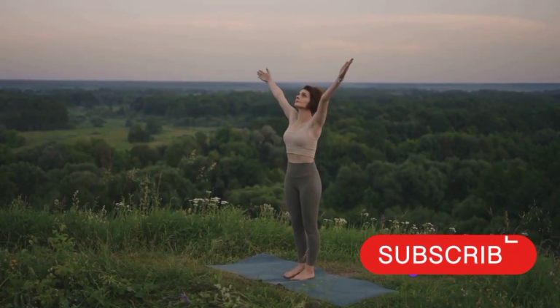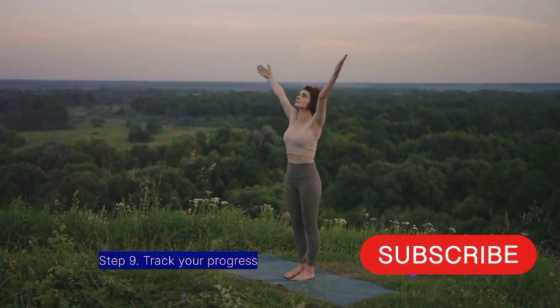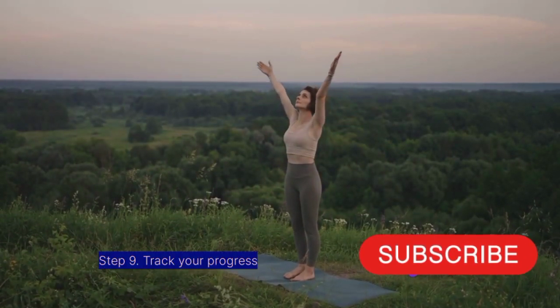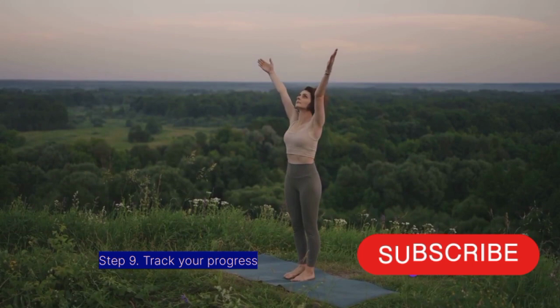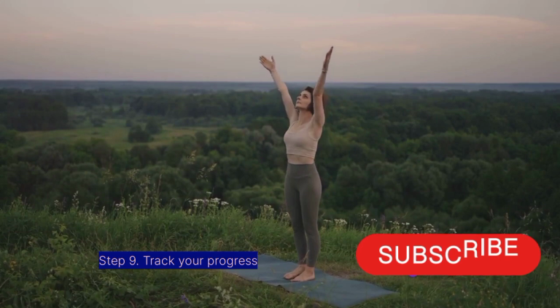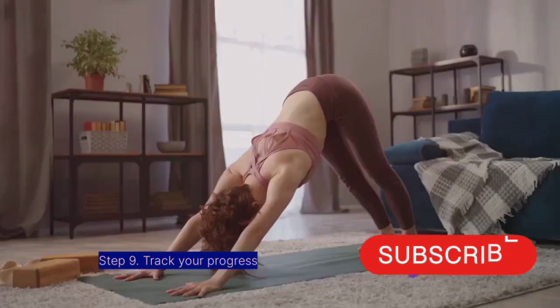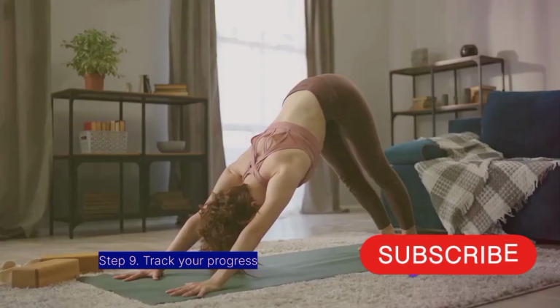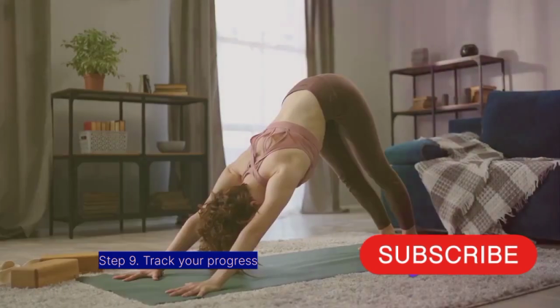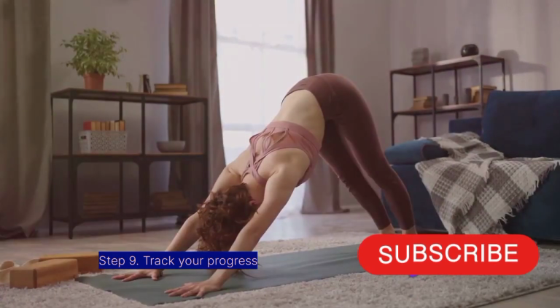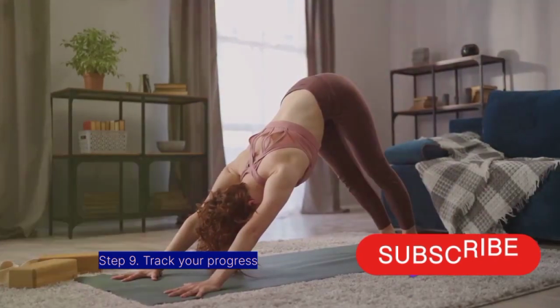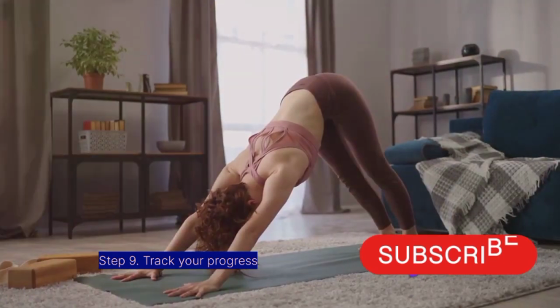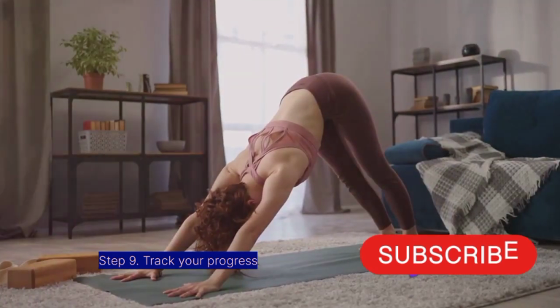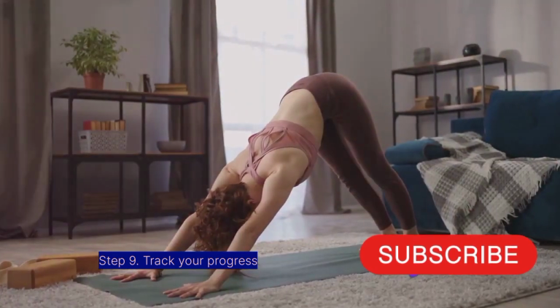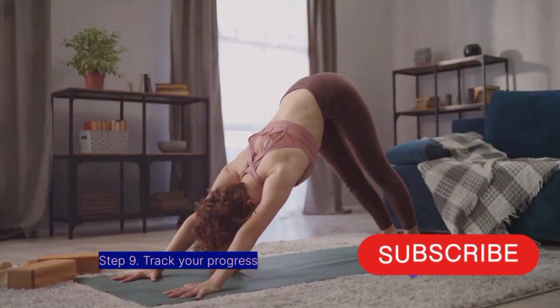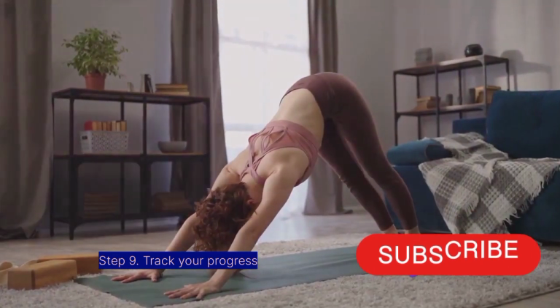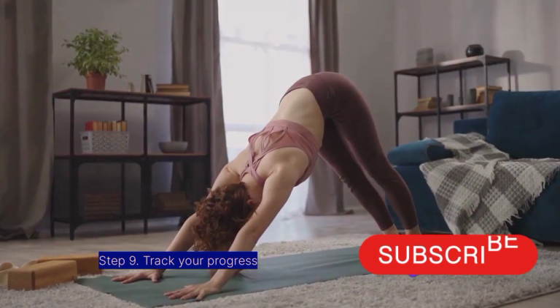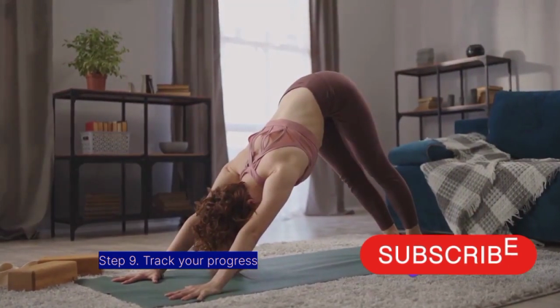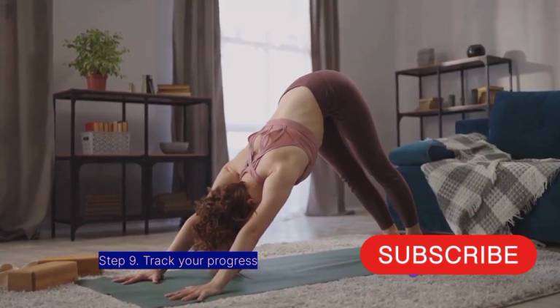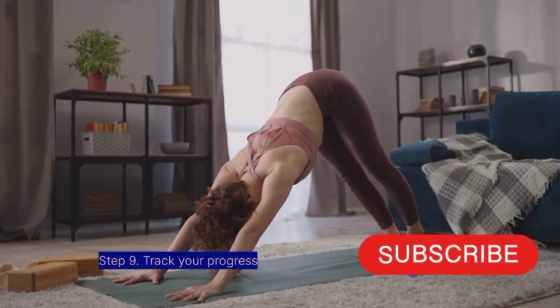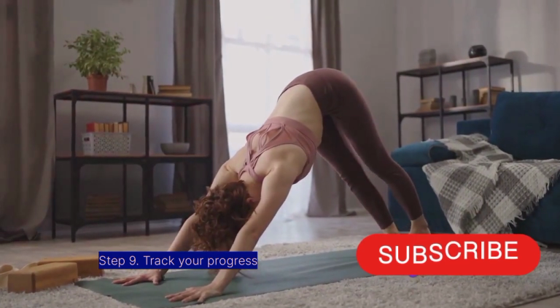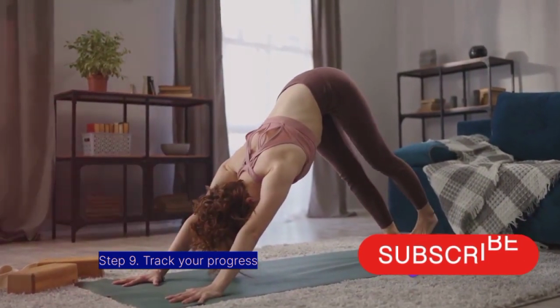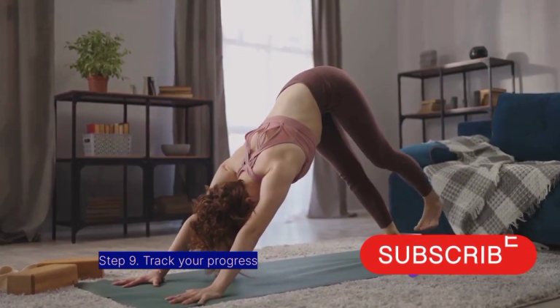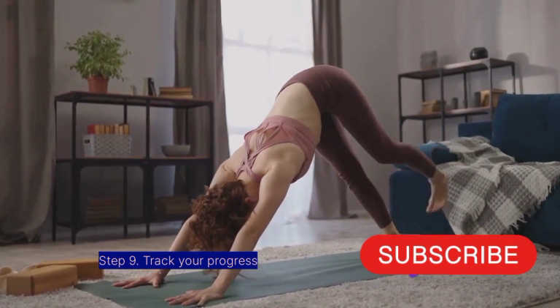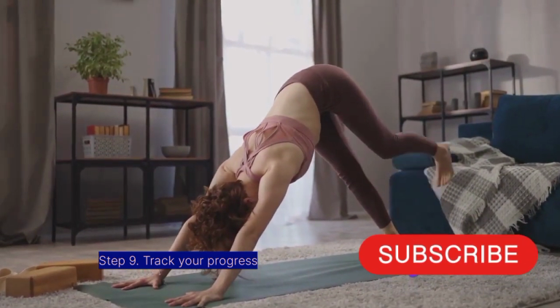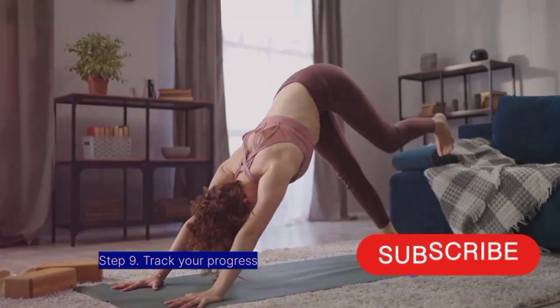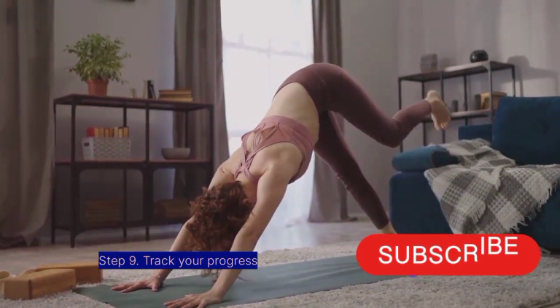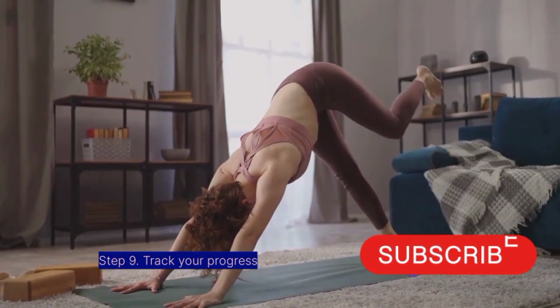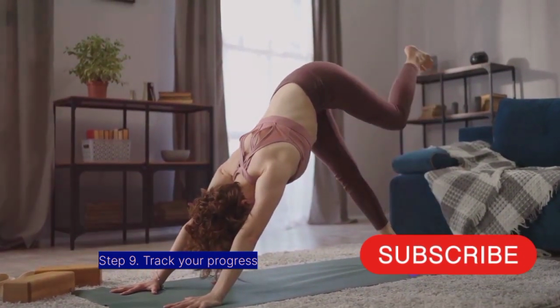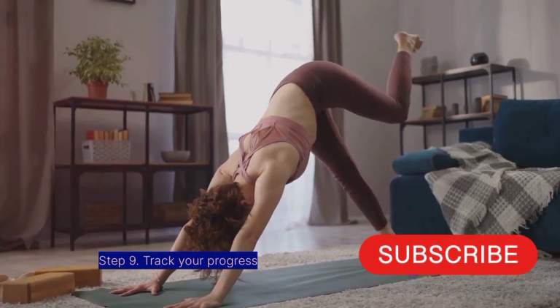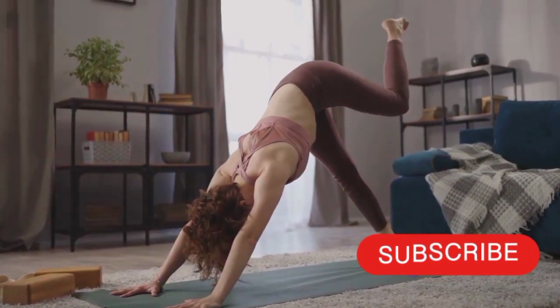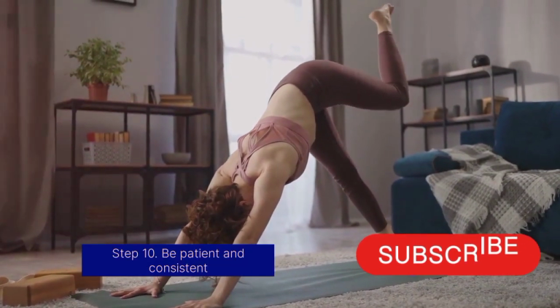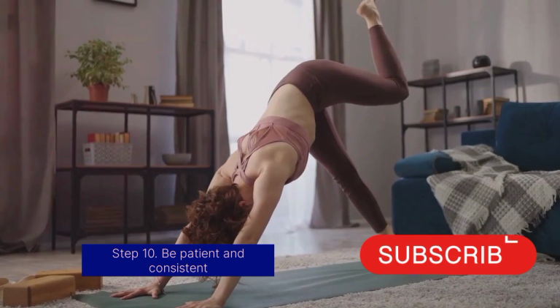Step 9: Track your progress. Keeping a yoga journal can be motivating and help you stay committed.